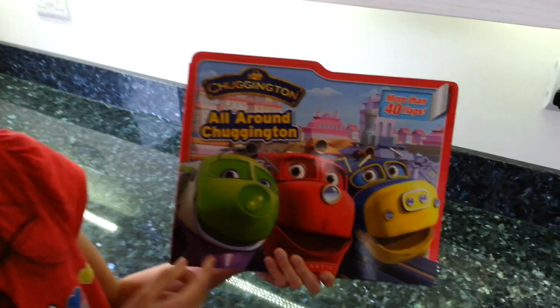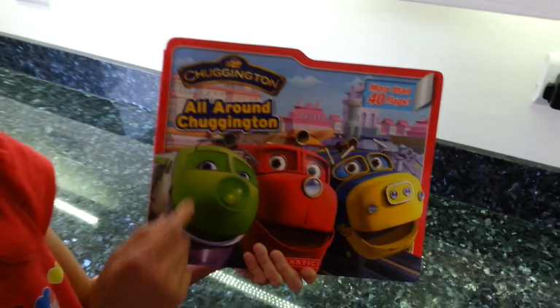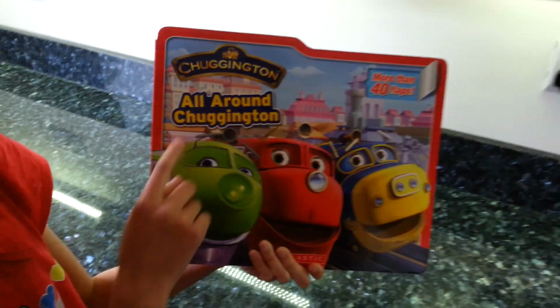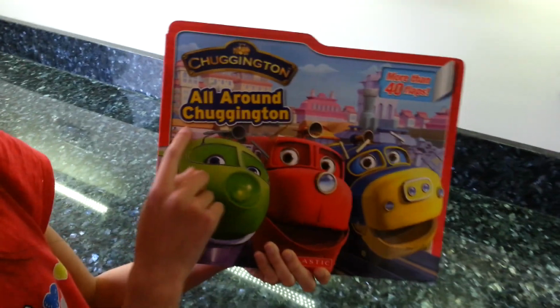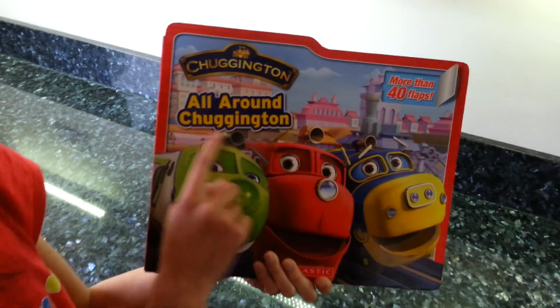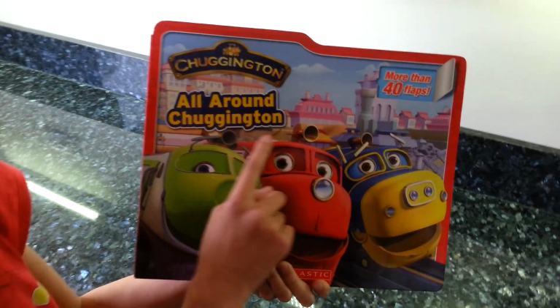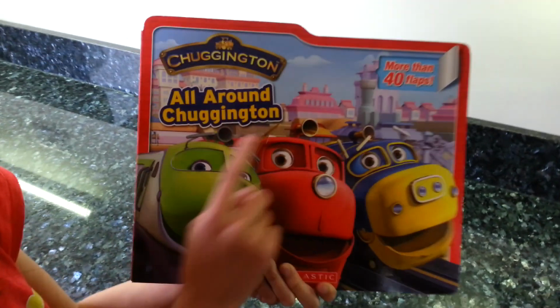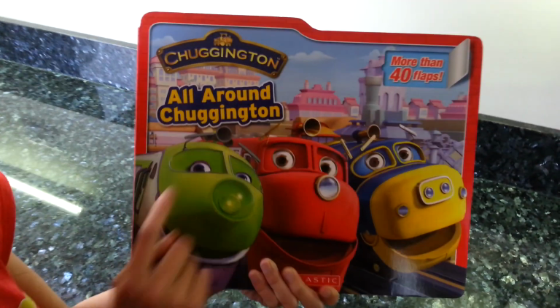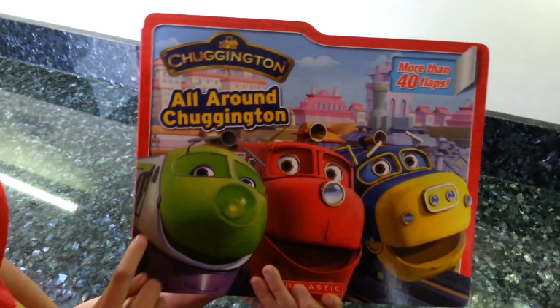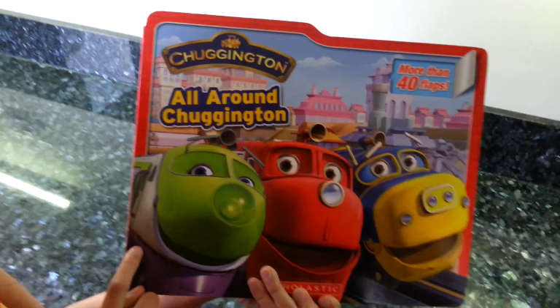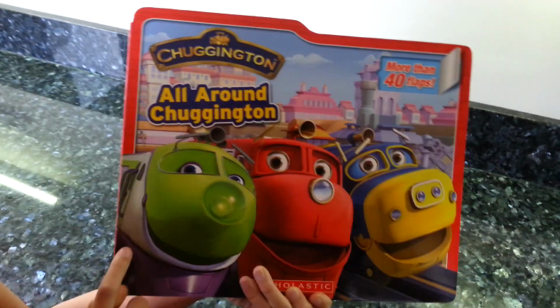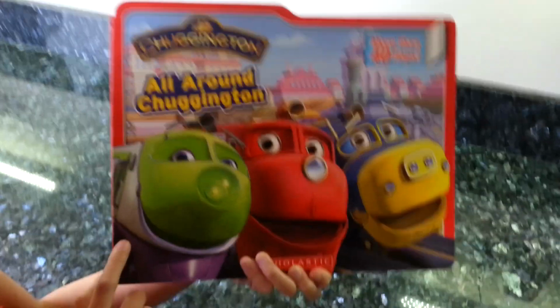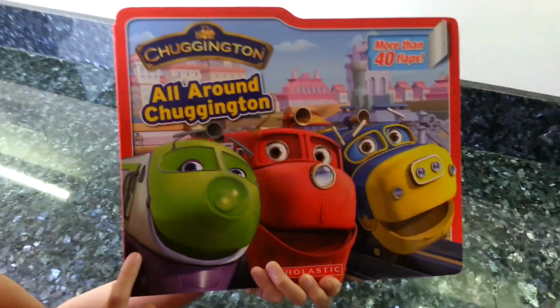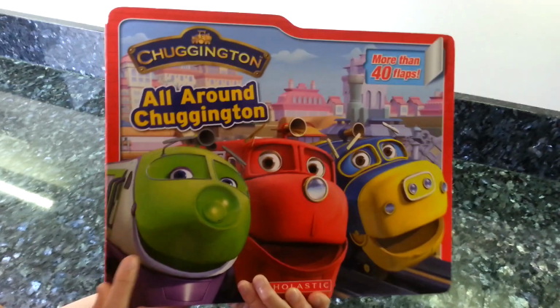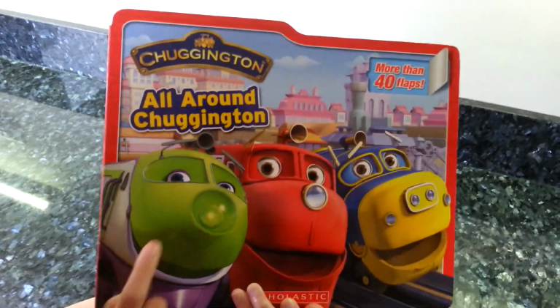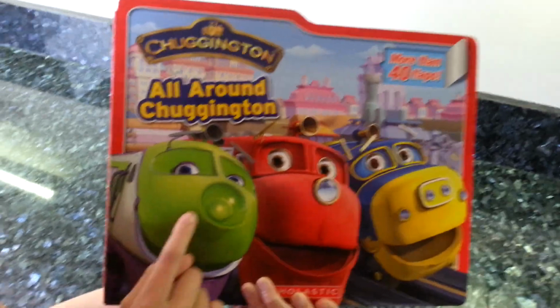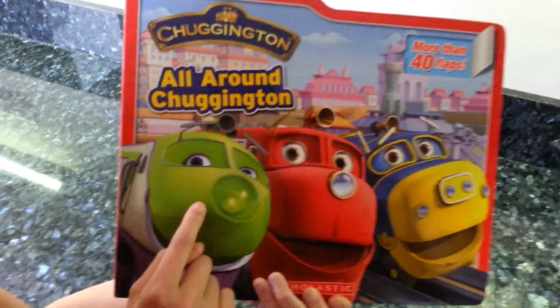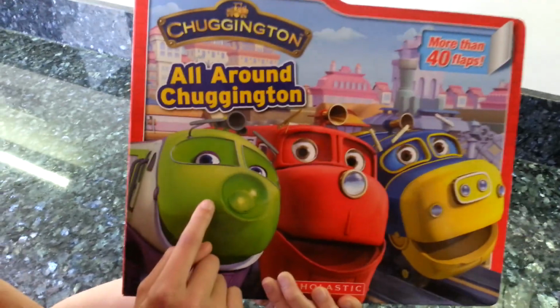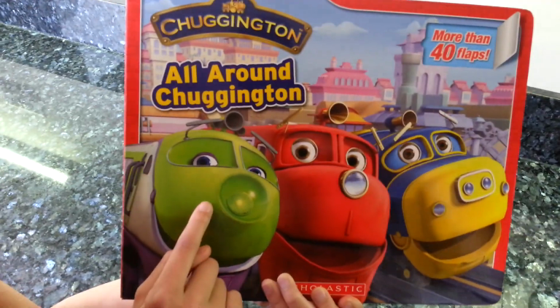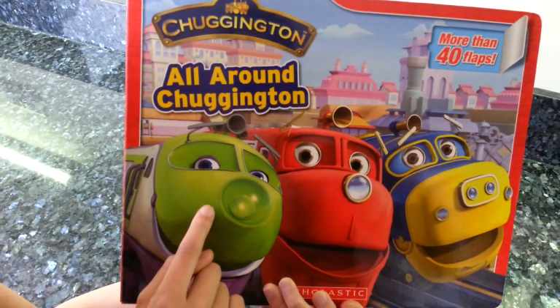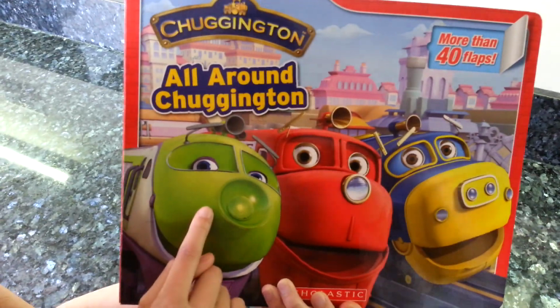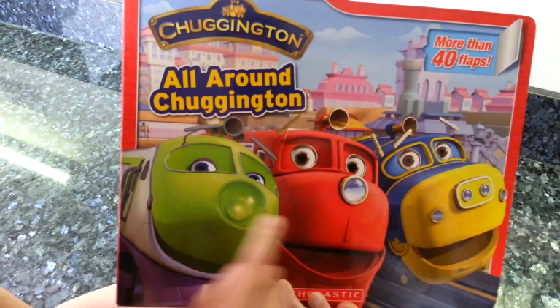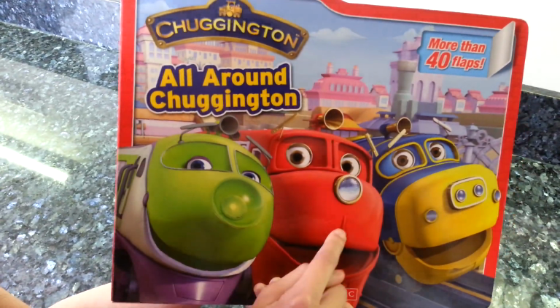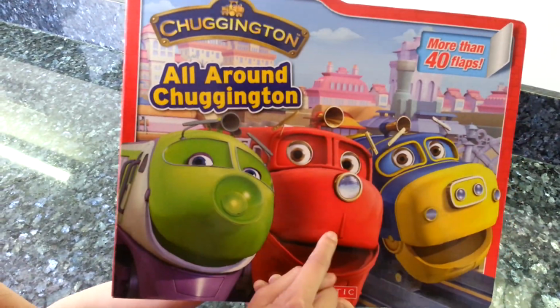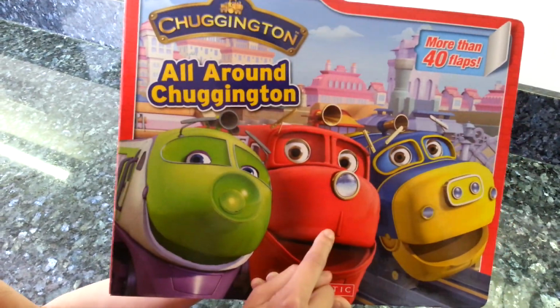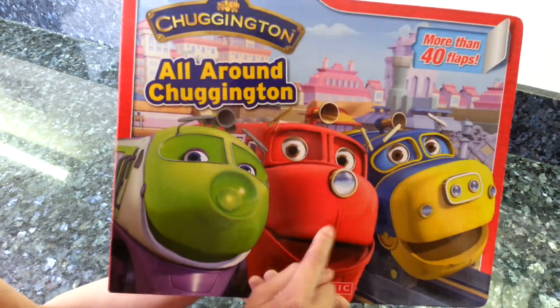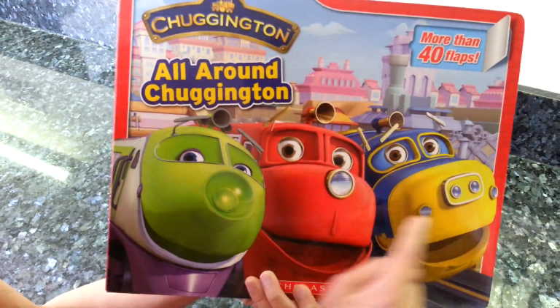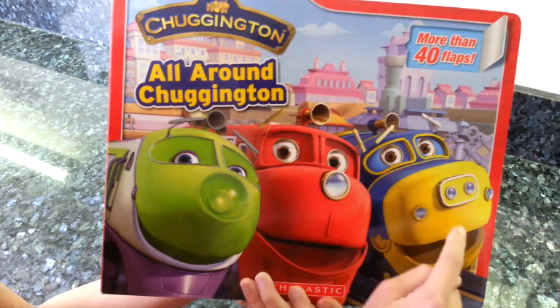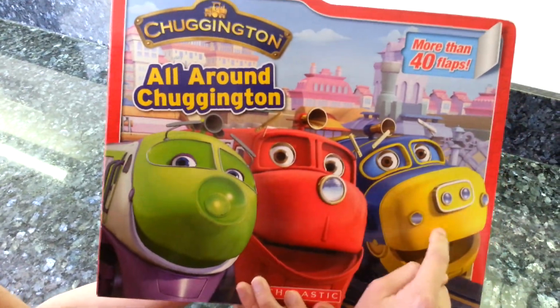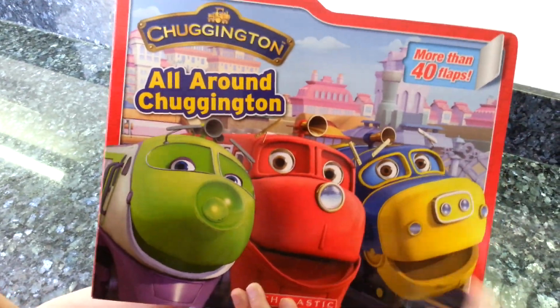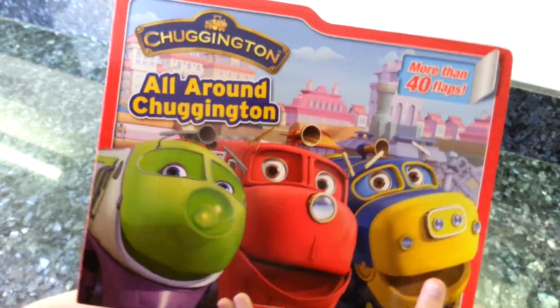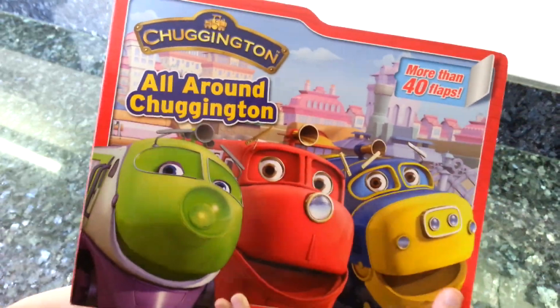All around Chuggington. Here's Coco, Wilson and Brewster.